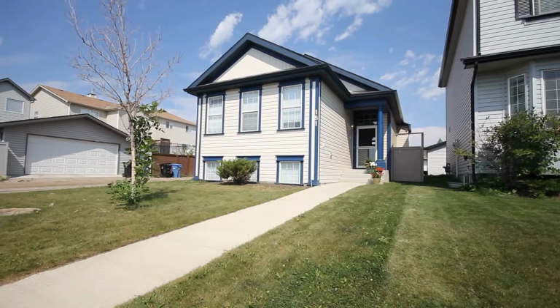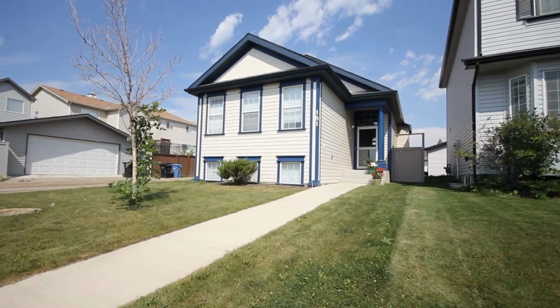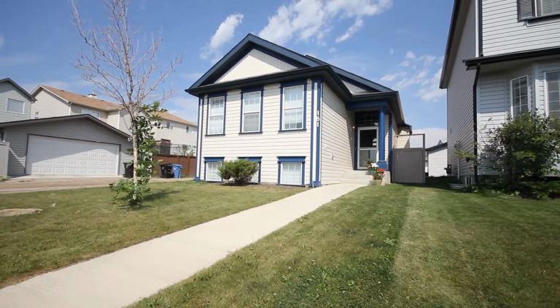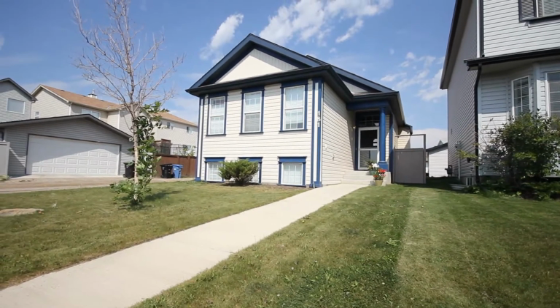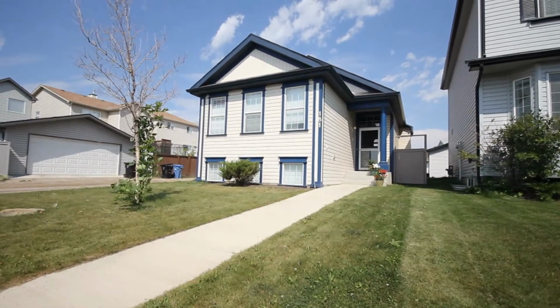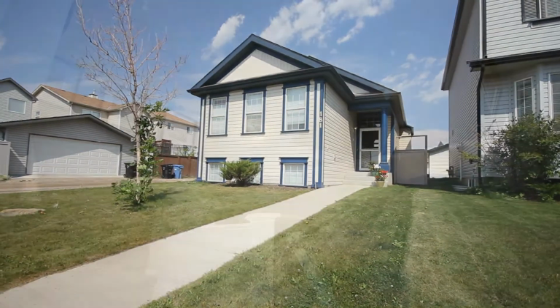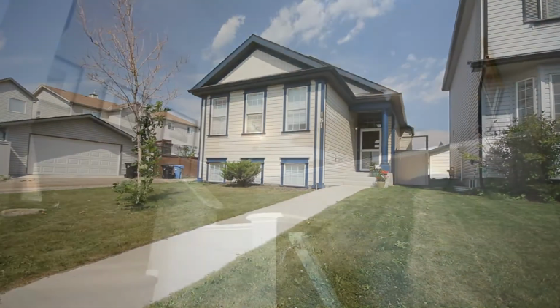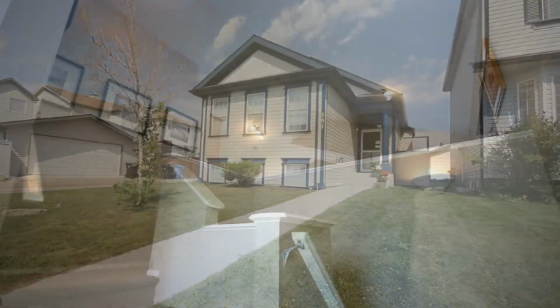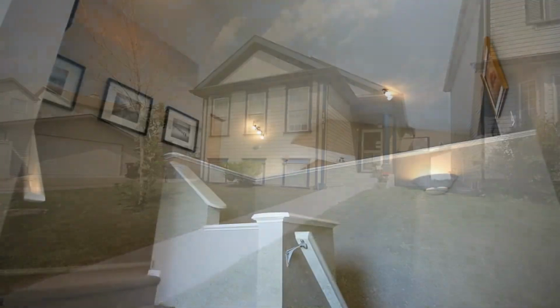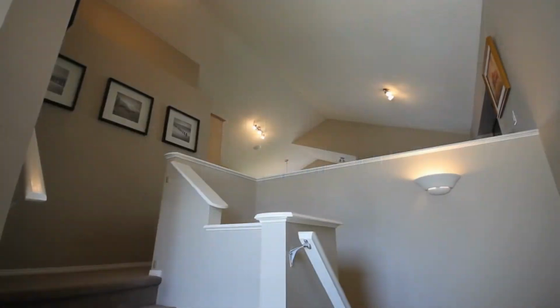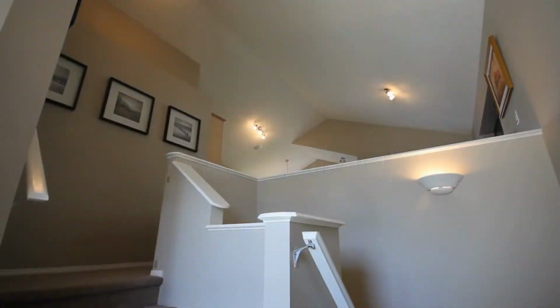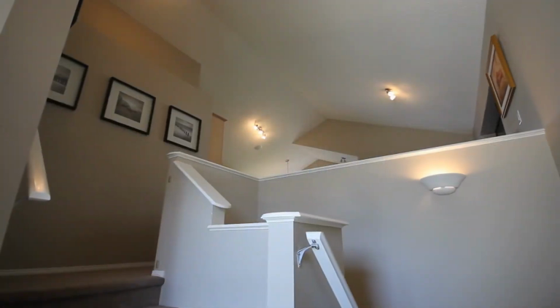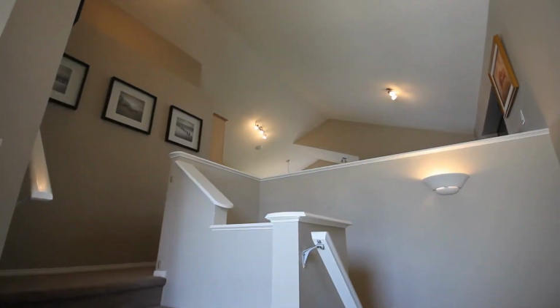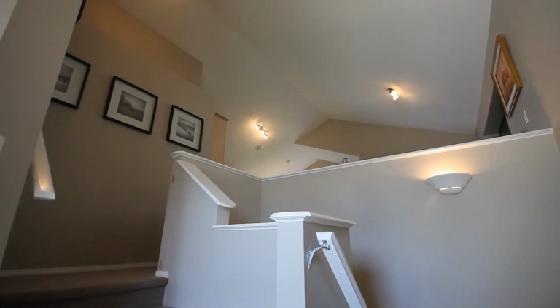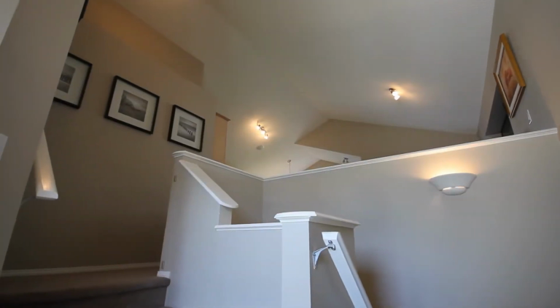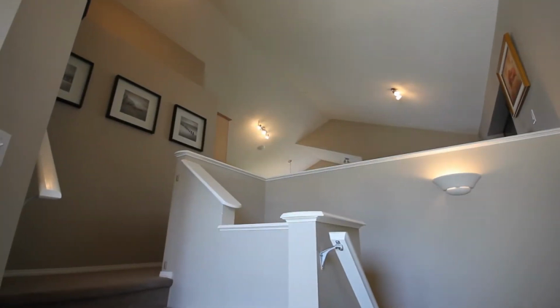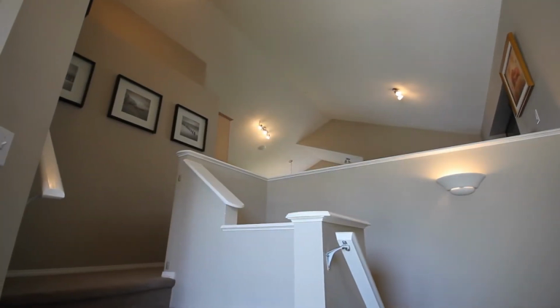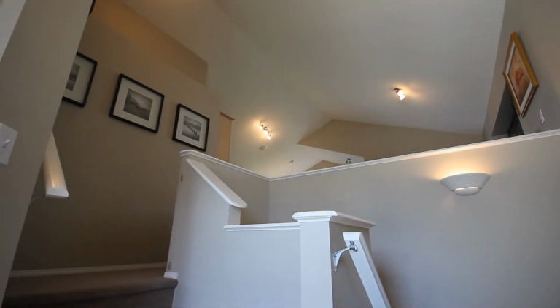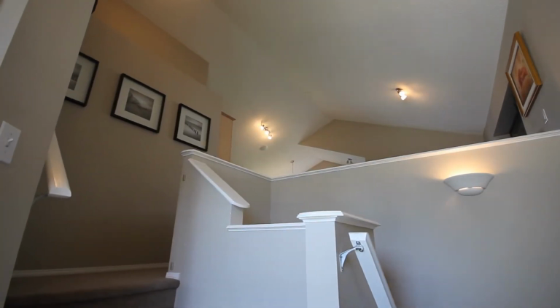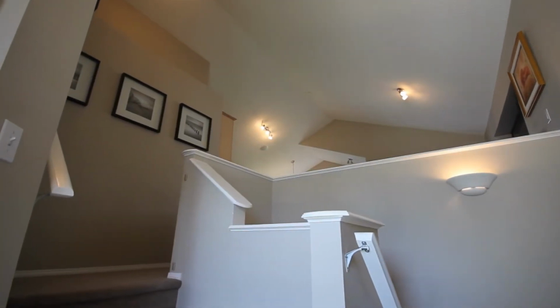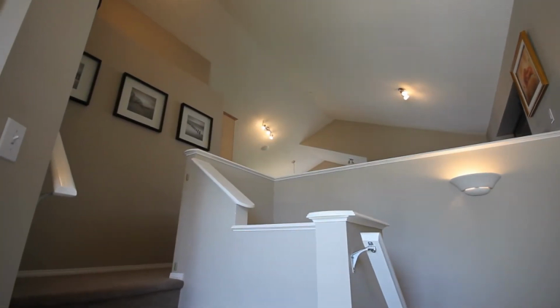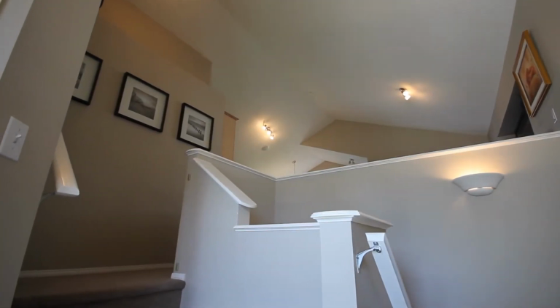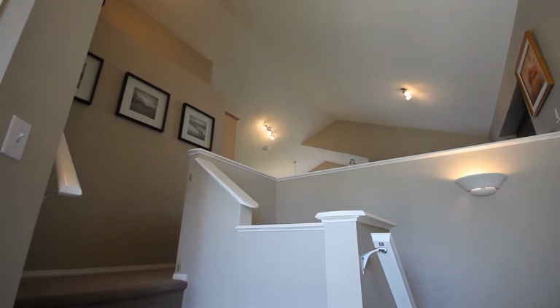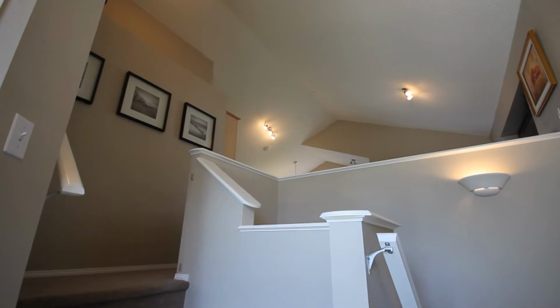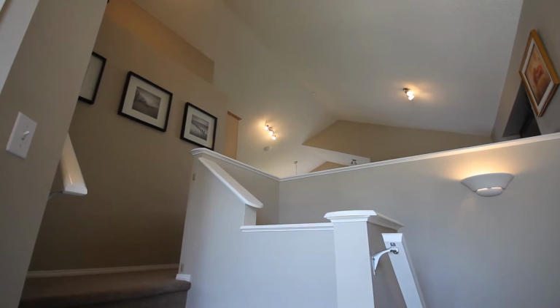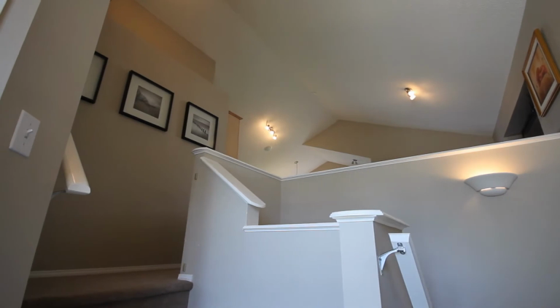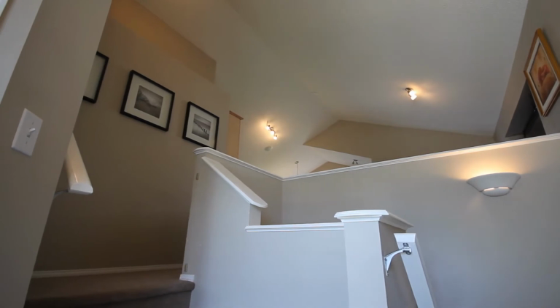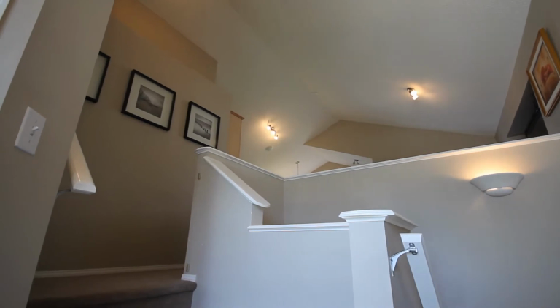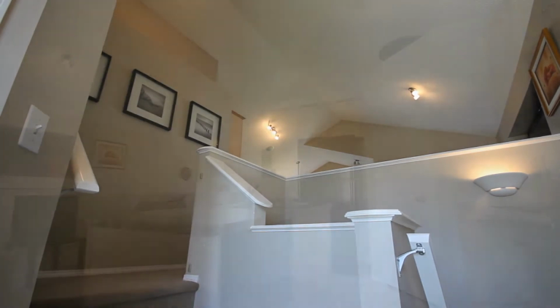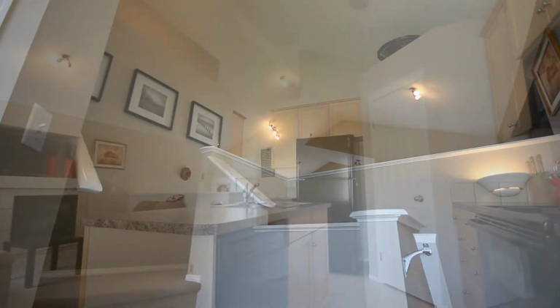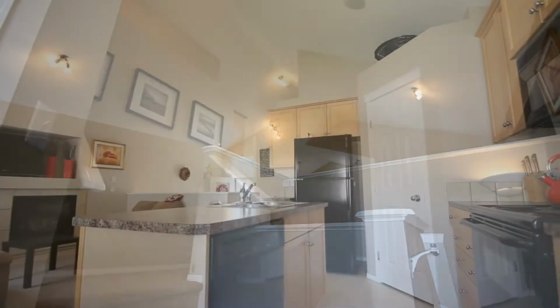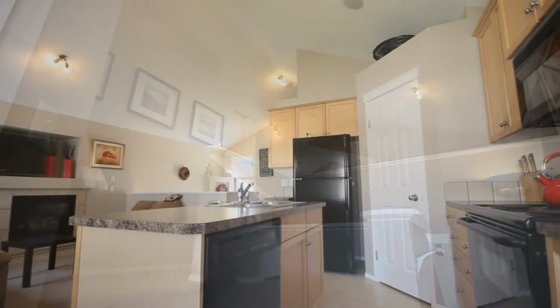As you make your way into the home, you'll find yourself in a nice open foyer with a large closet and big vaulted ceilings.